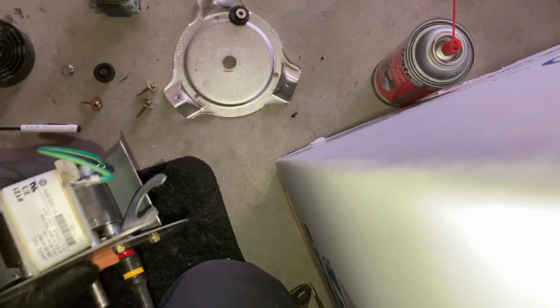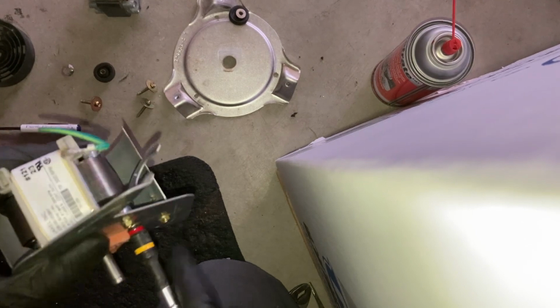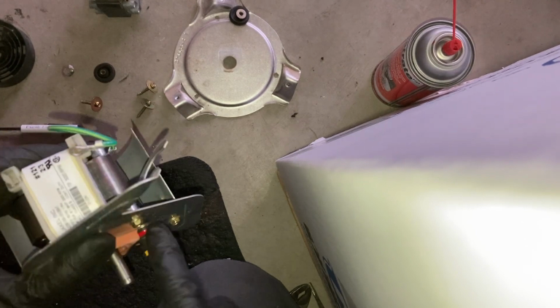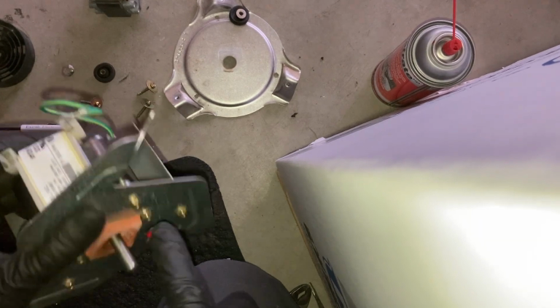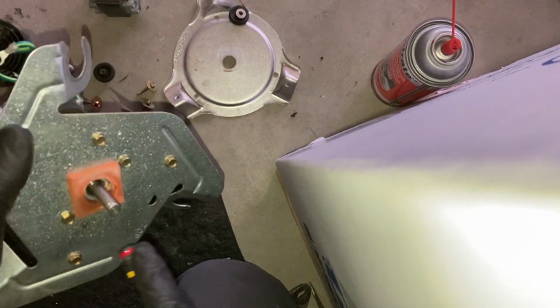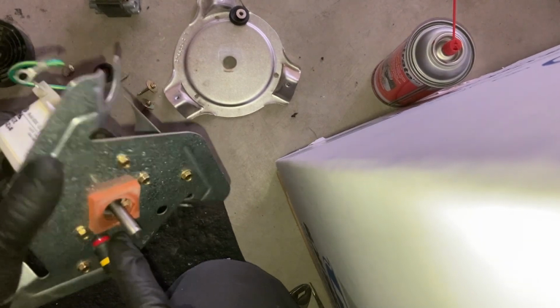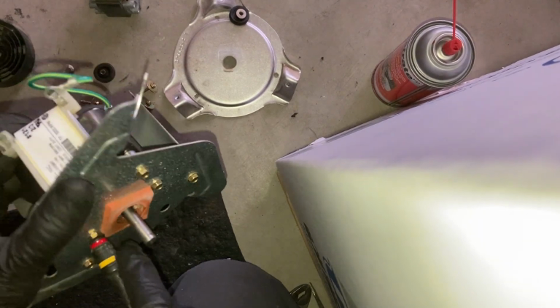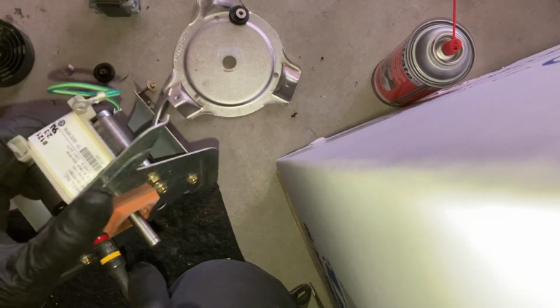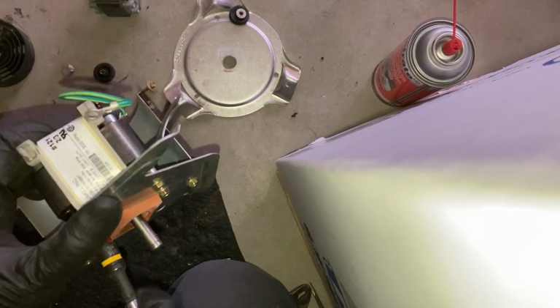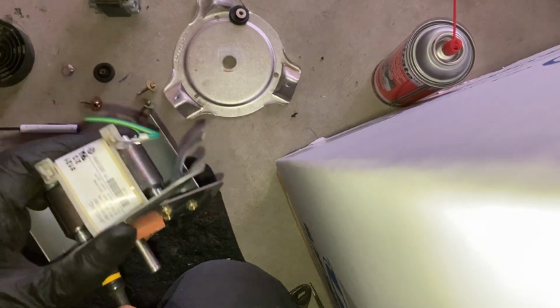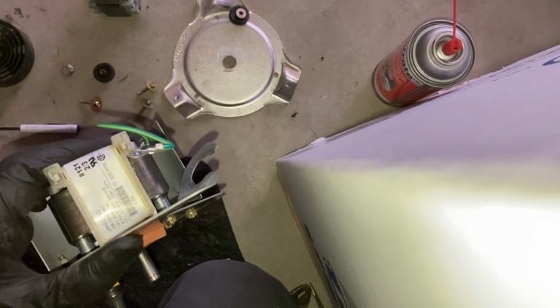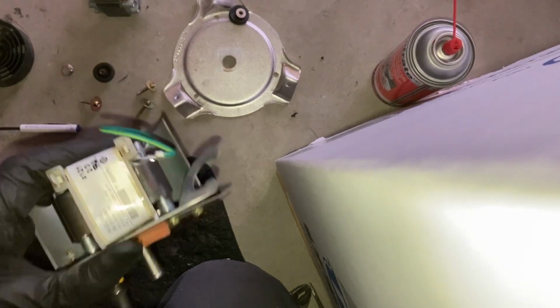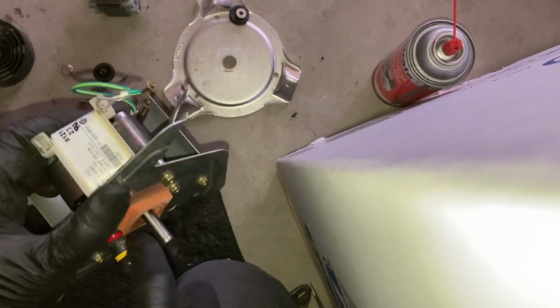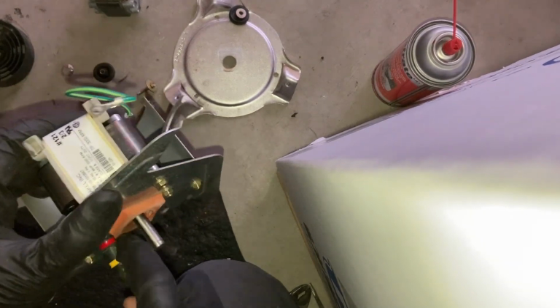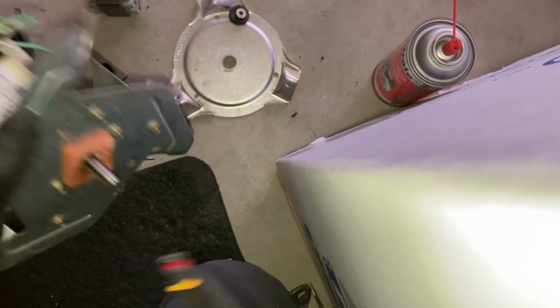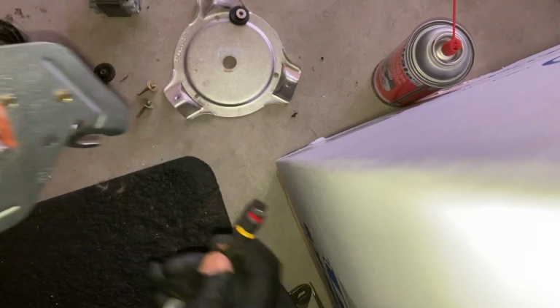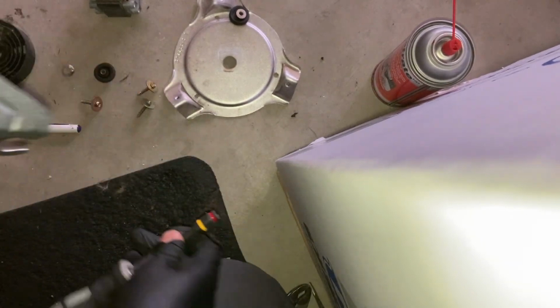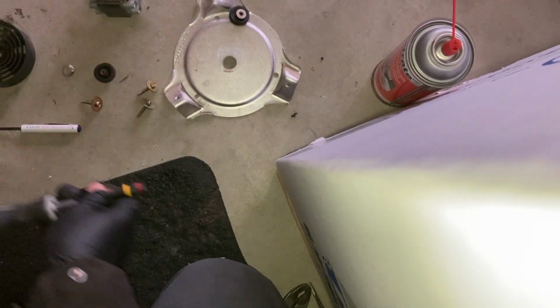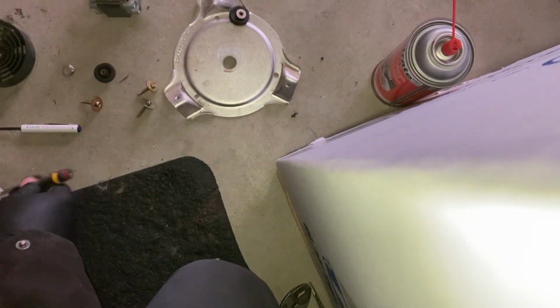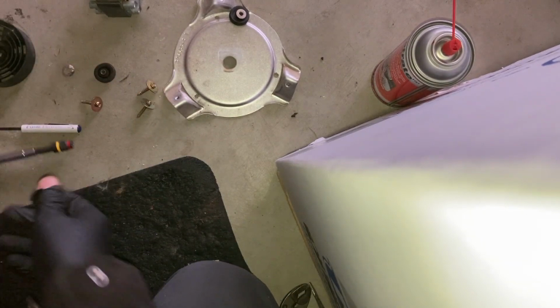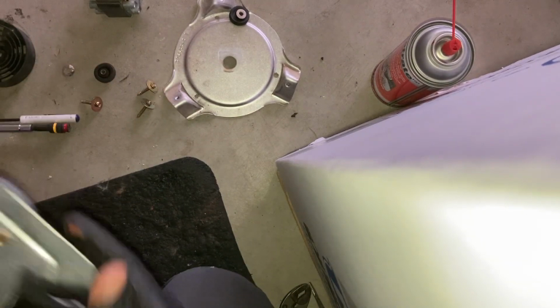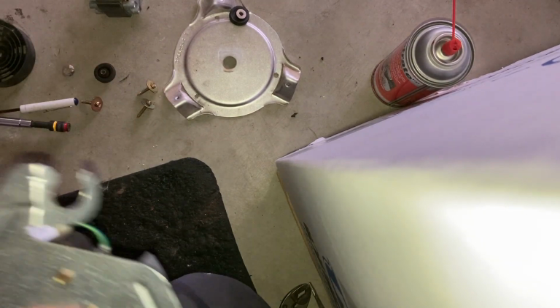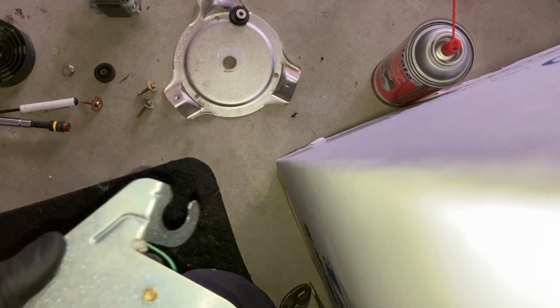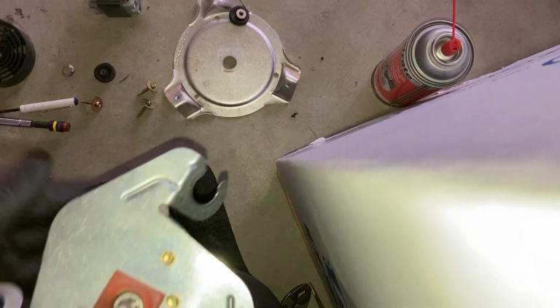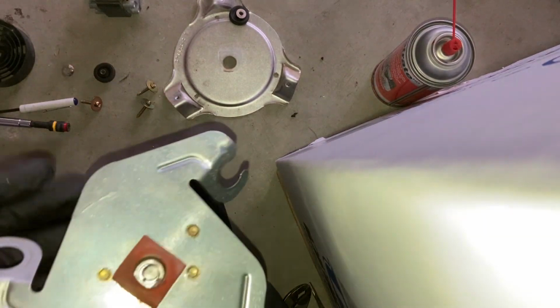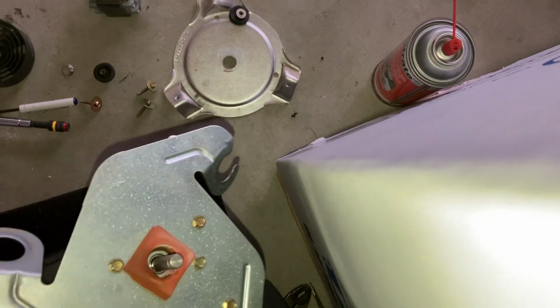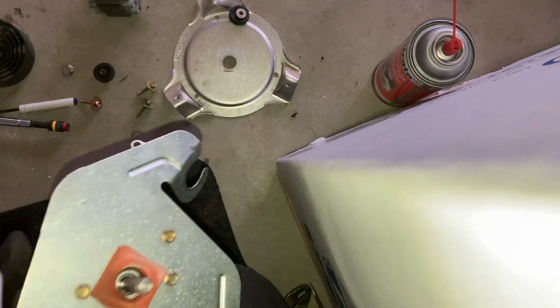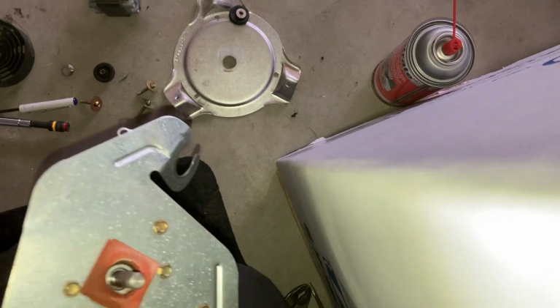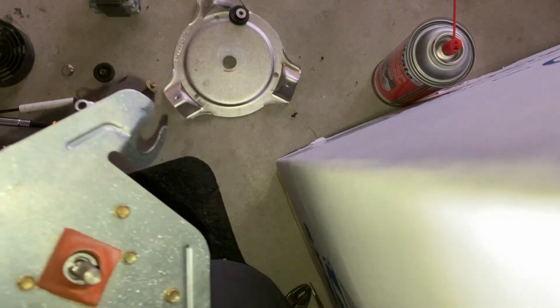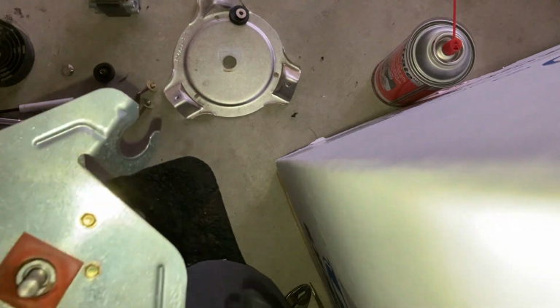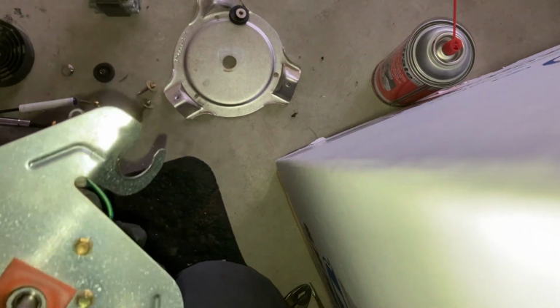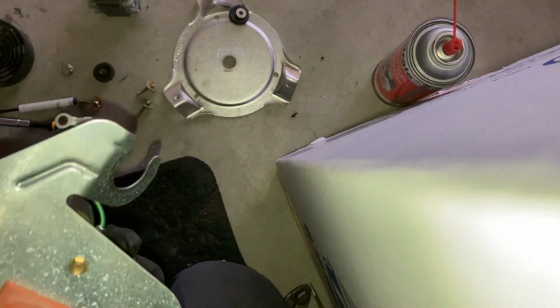Sometimes it's hard to tell with an impact how tight you got. These are perfect — I wasn't able to get any more snug than that.